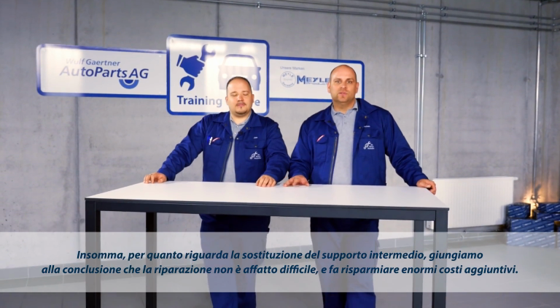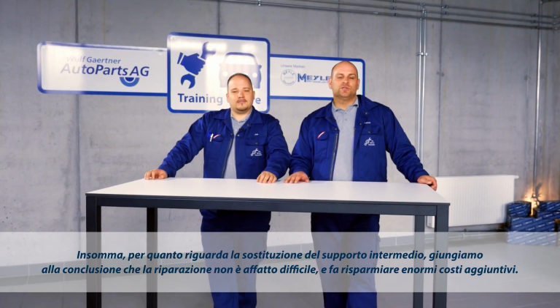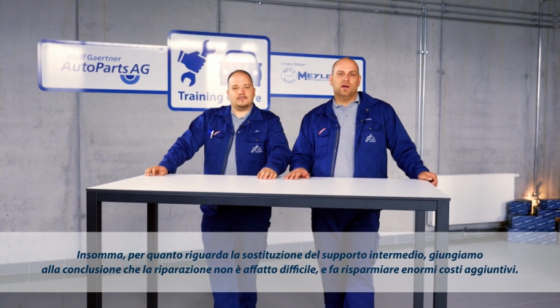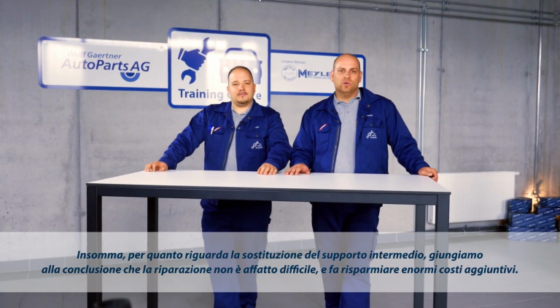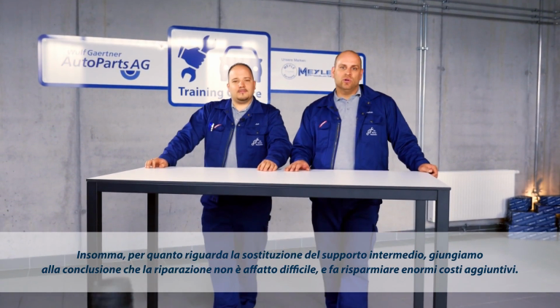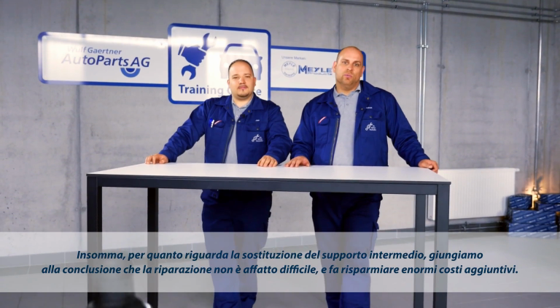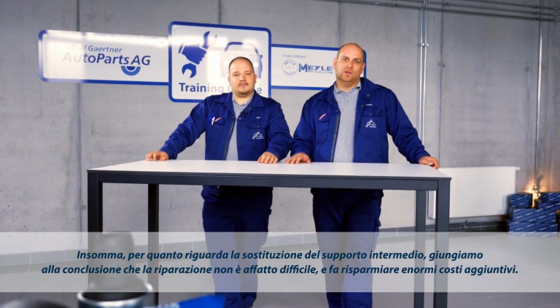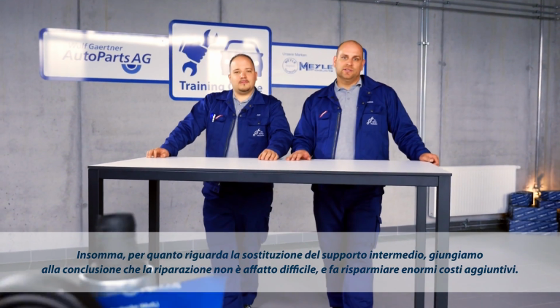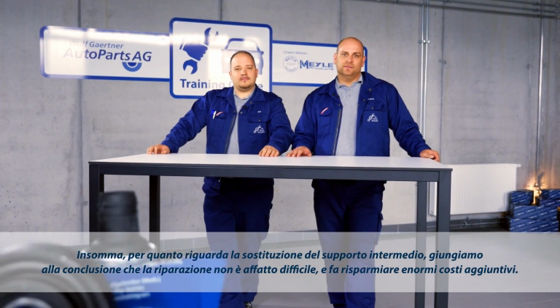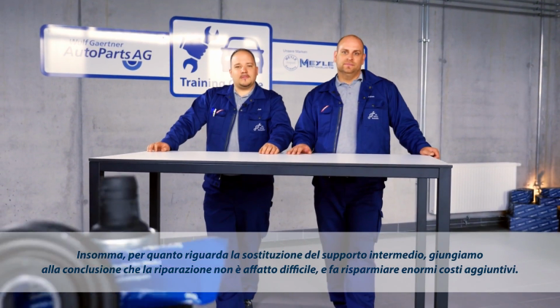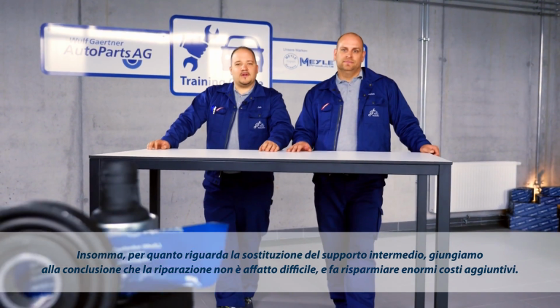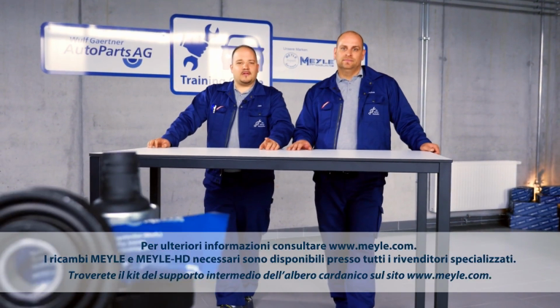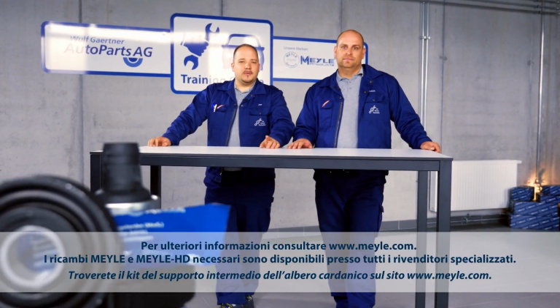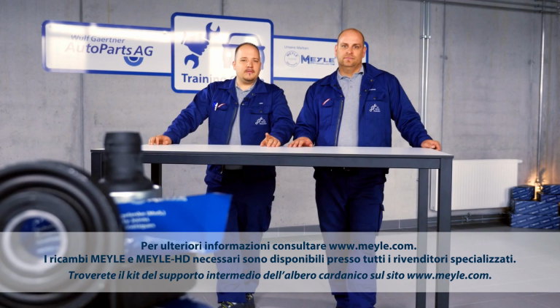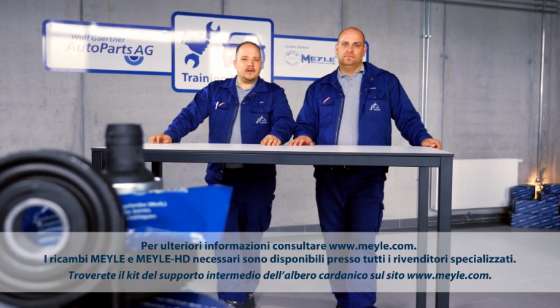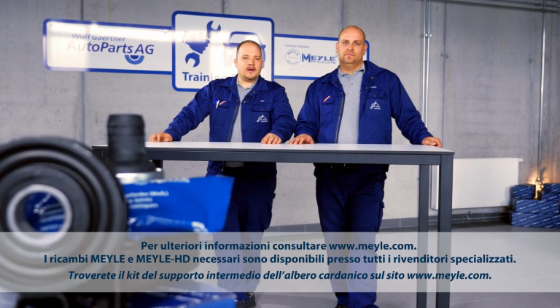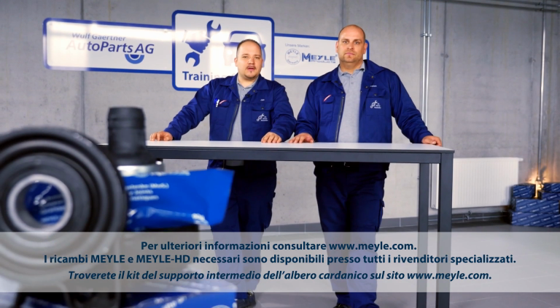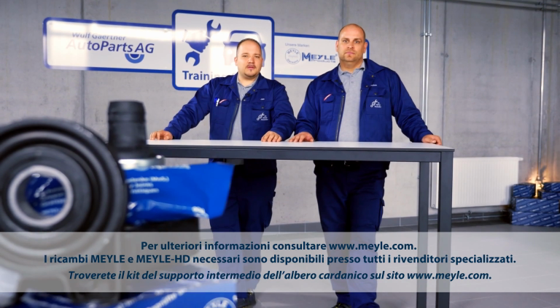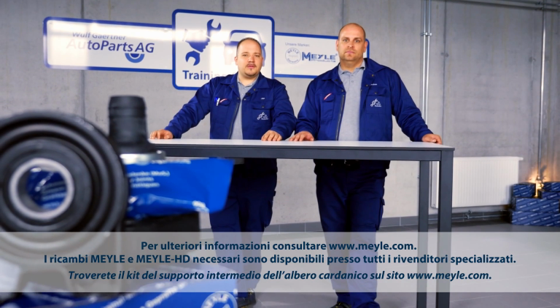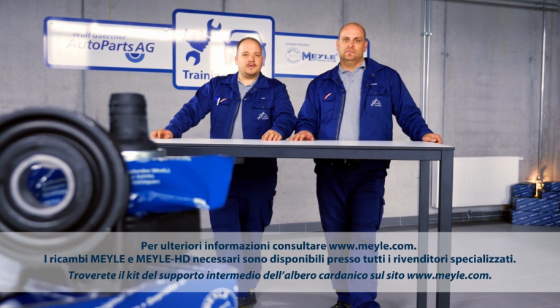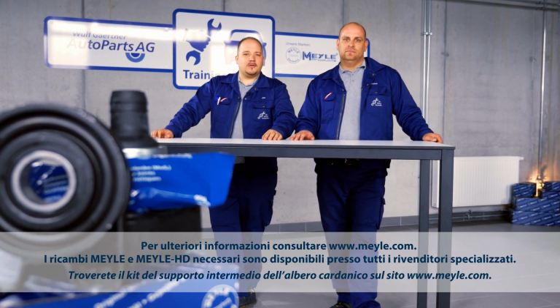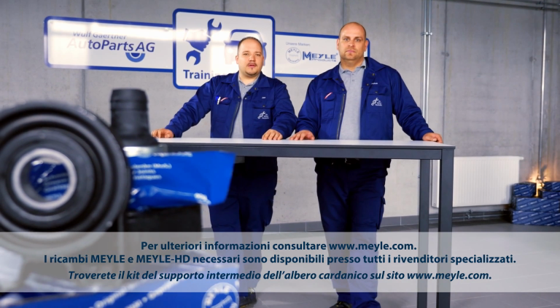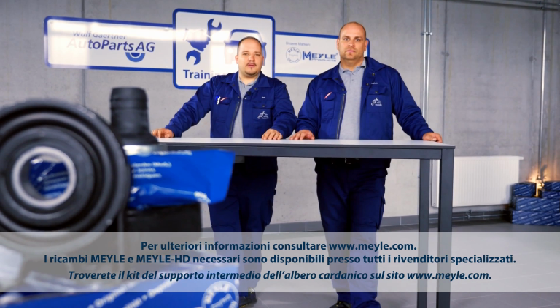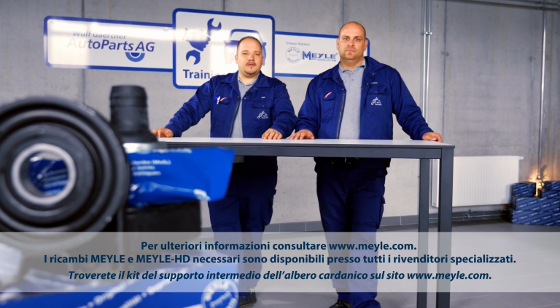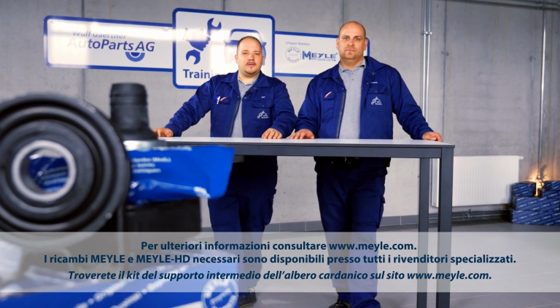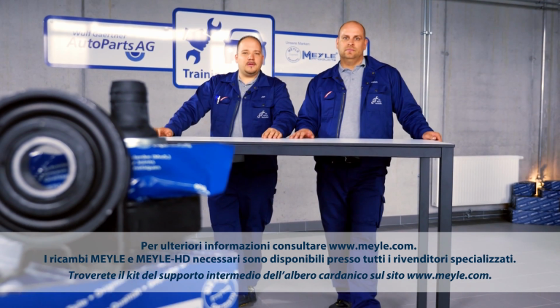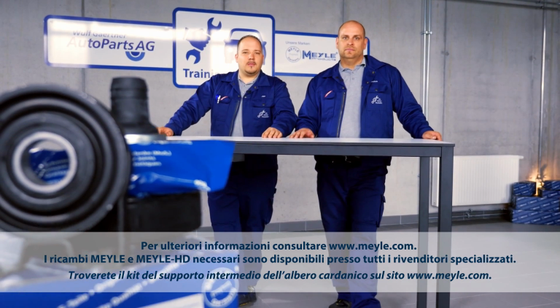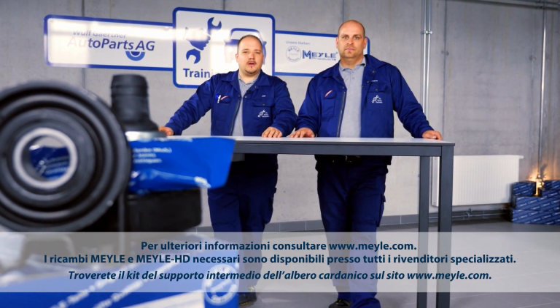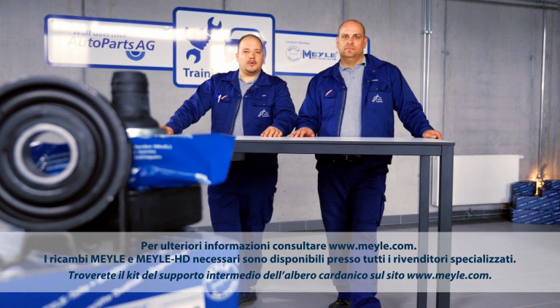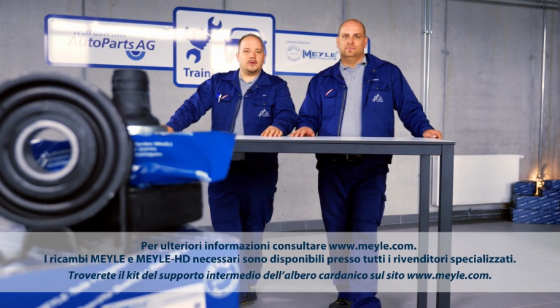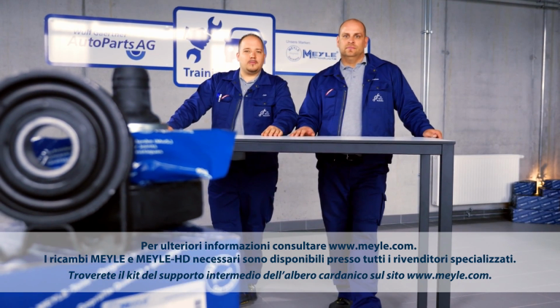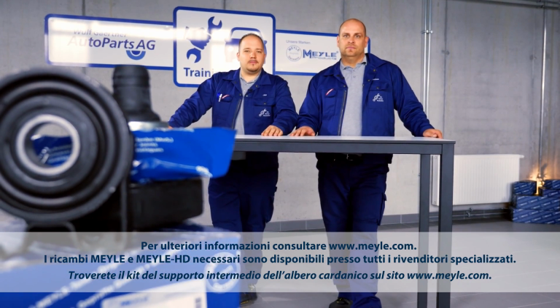Find the center shaft bearing kit at www.myler.com.